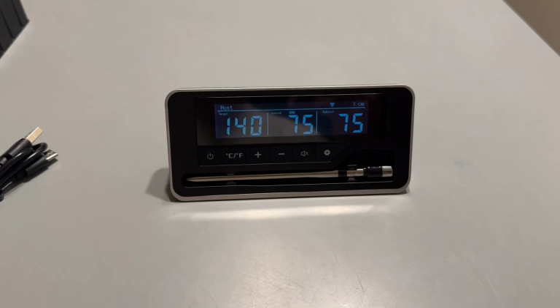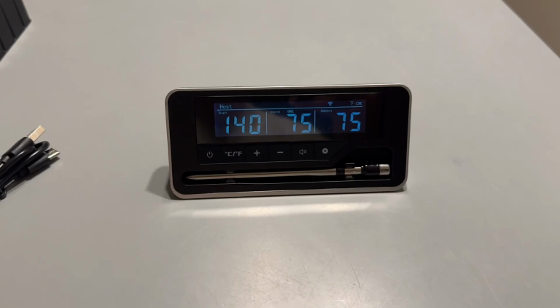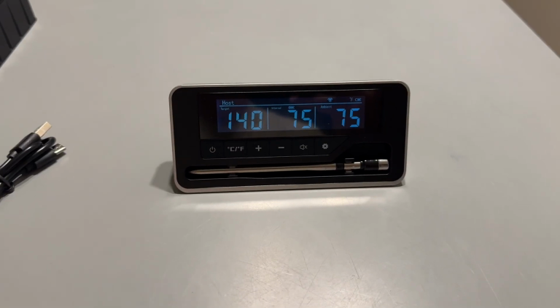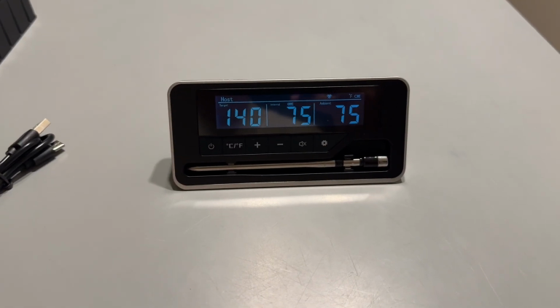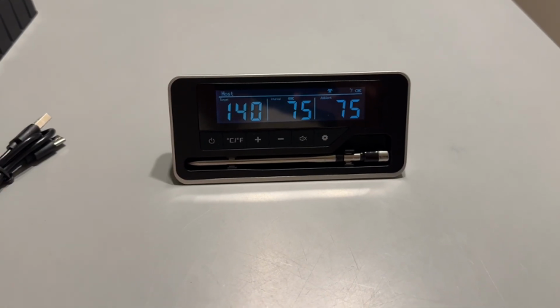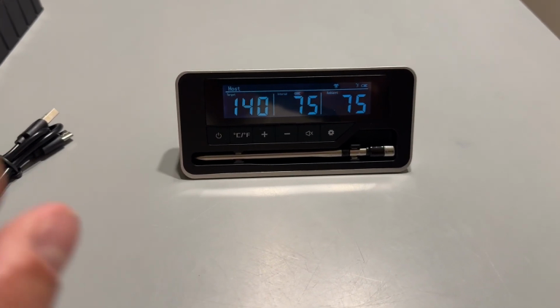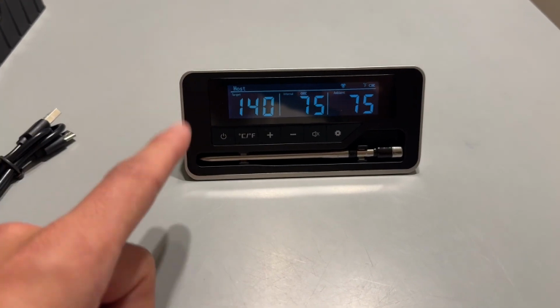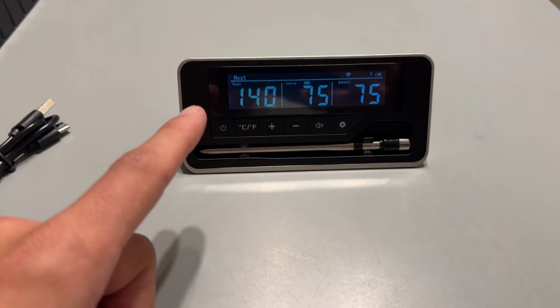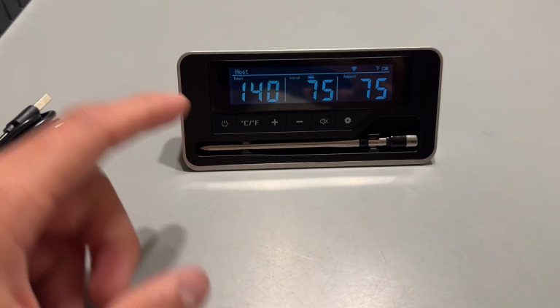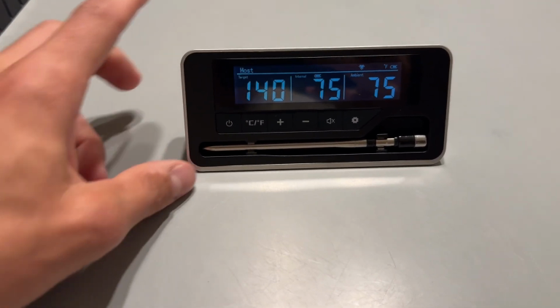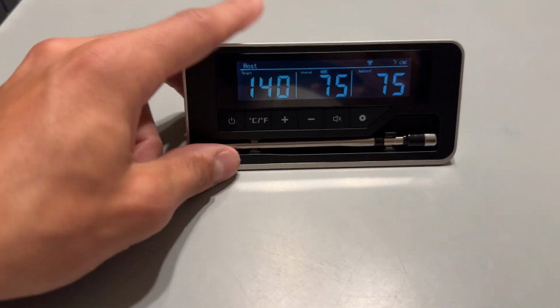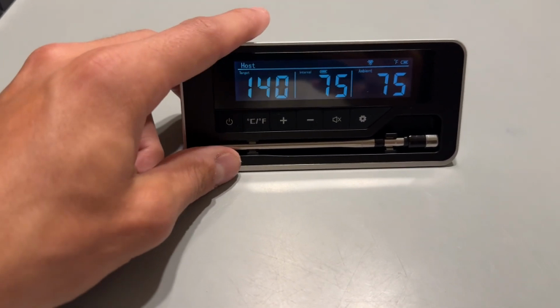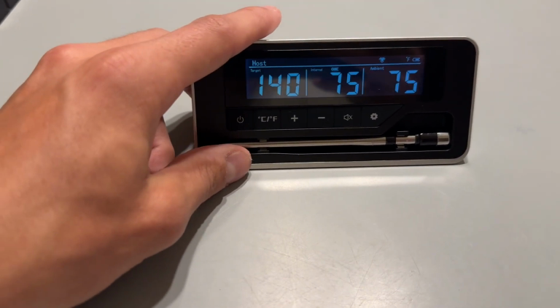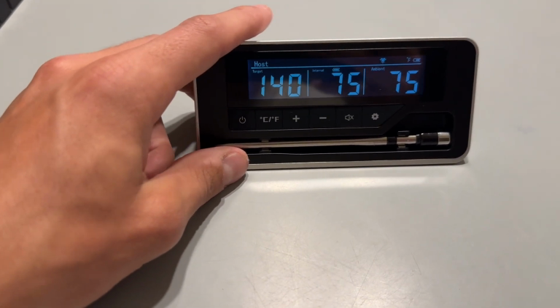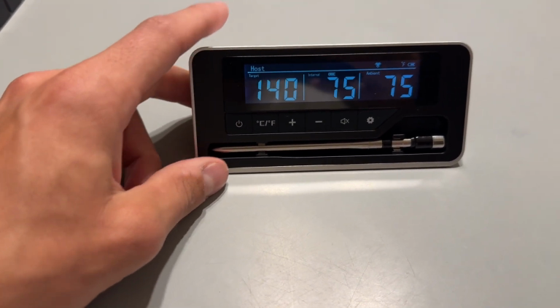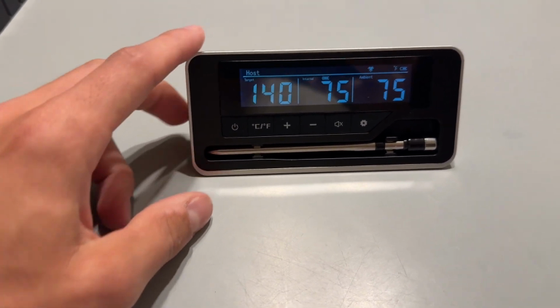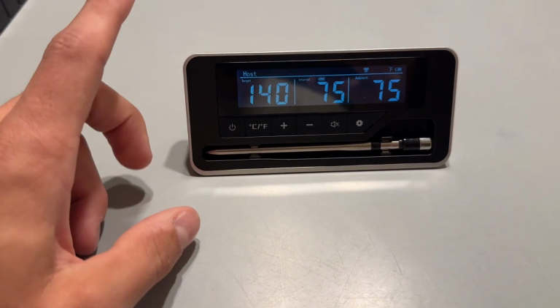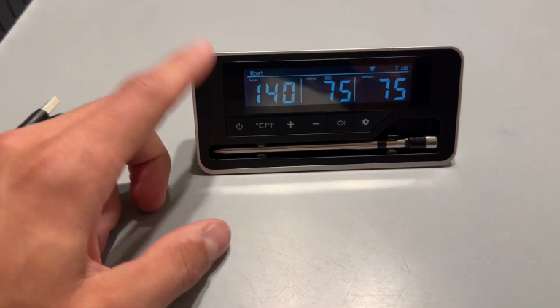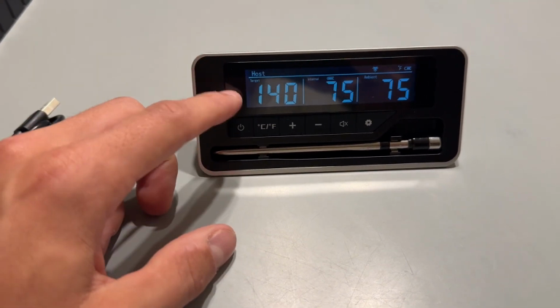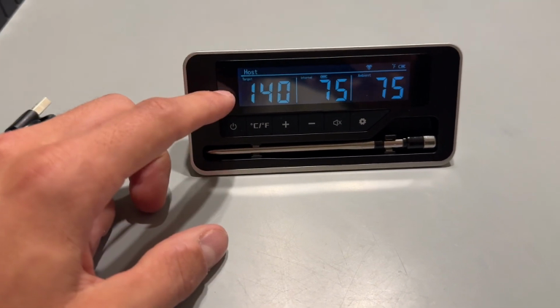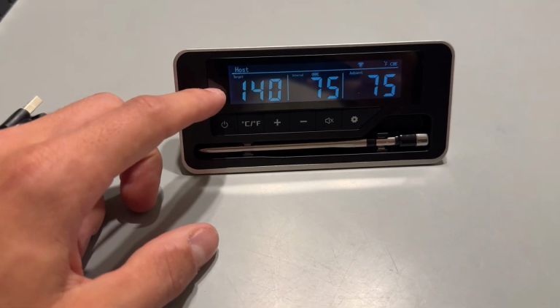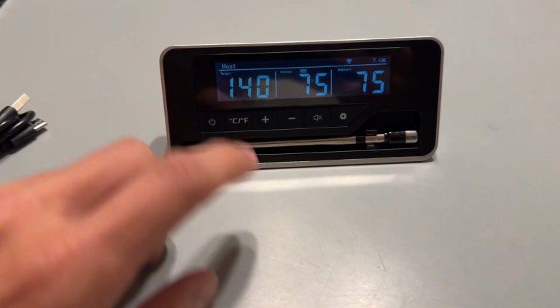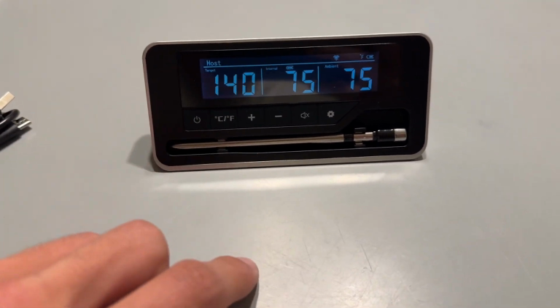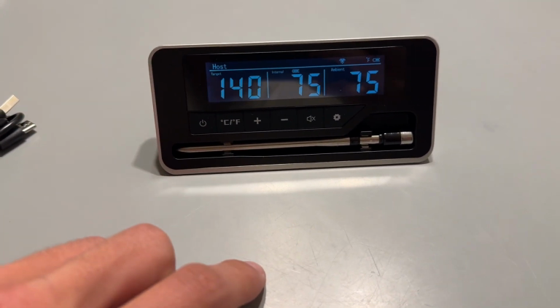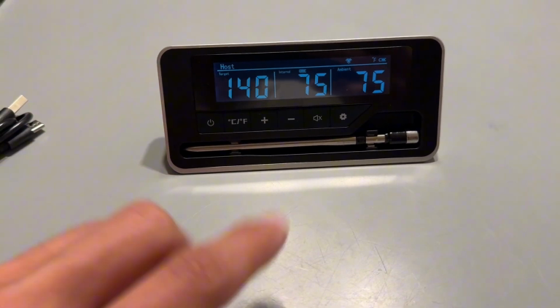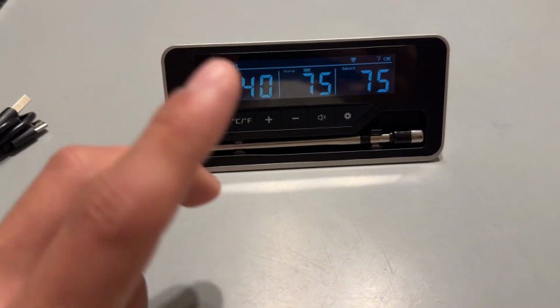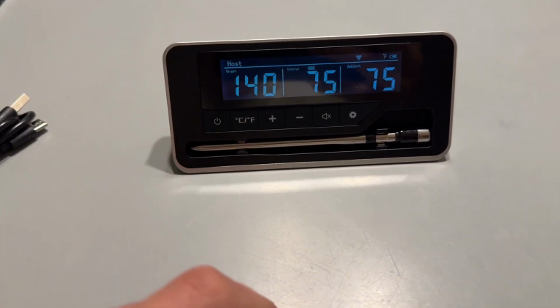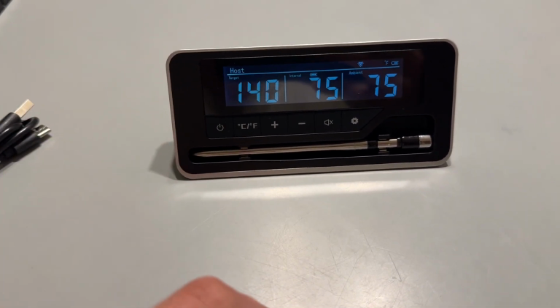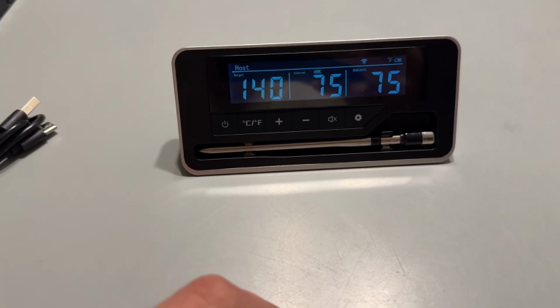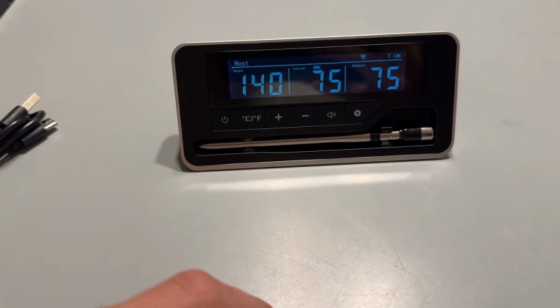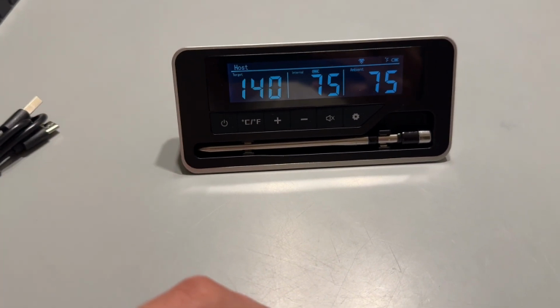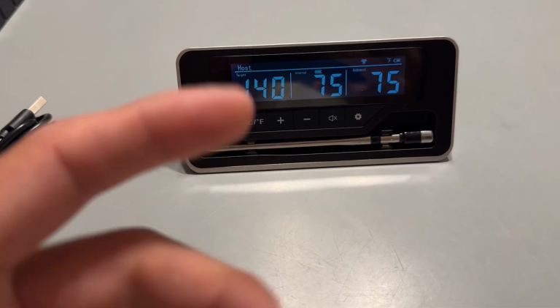Hey everyone, it's John. Today we're taking a look at this wireless meat thermometer. This was sent to me by the brand. I'm just going to show you how this works.